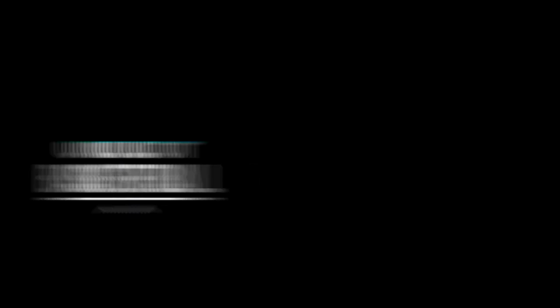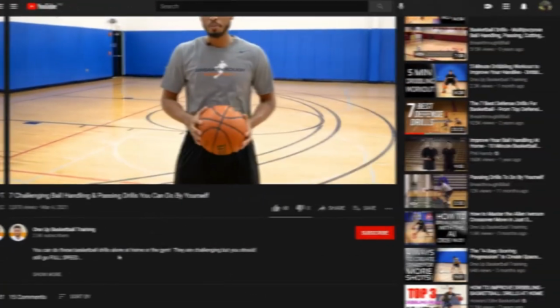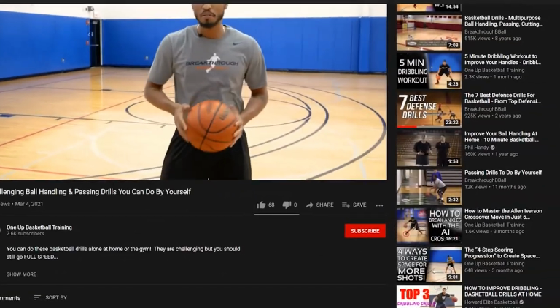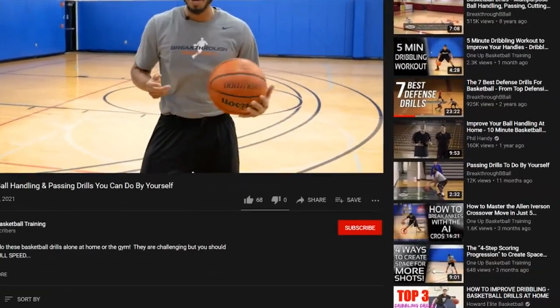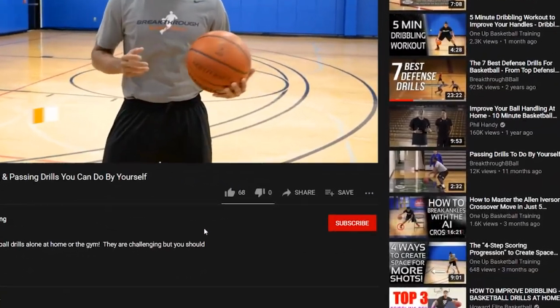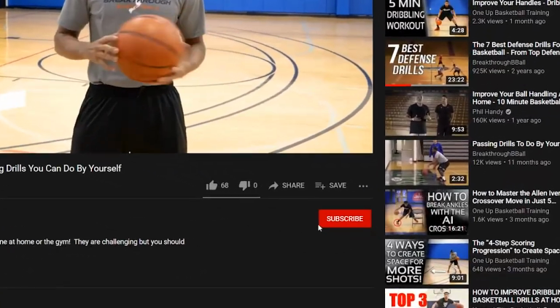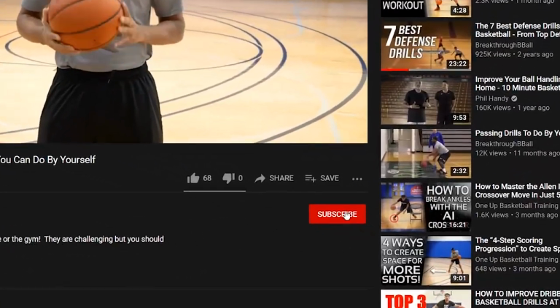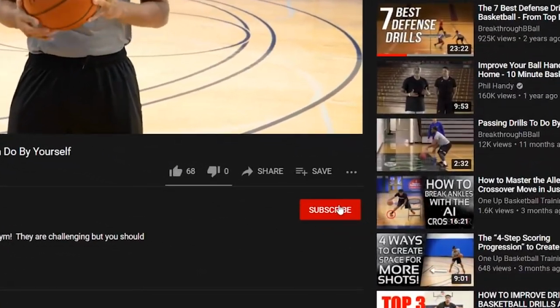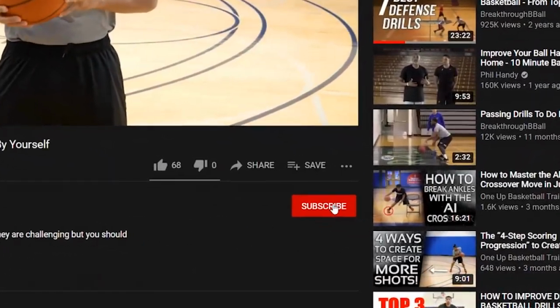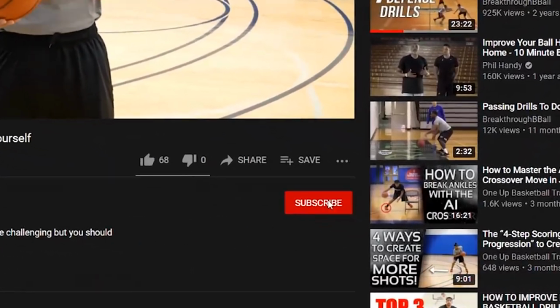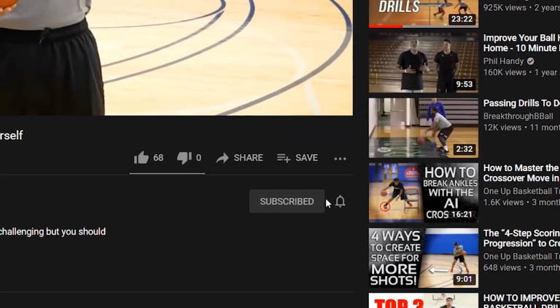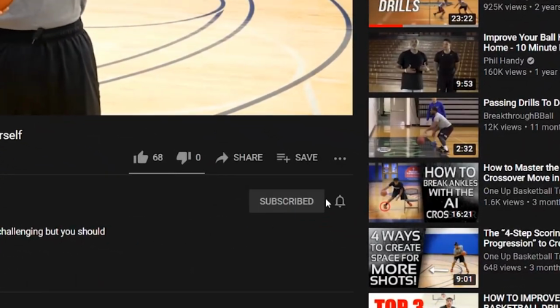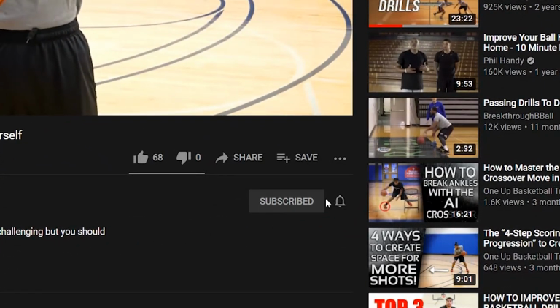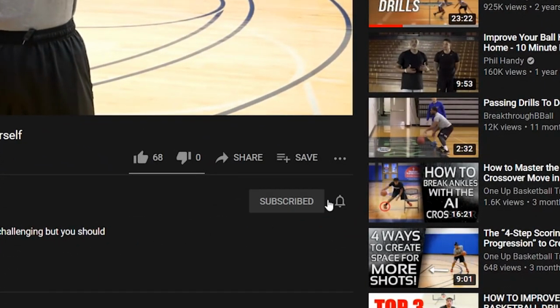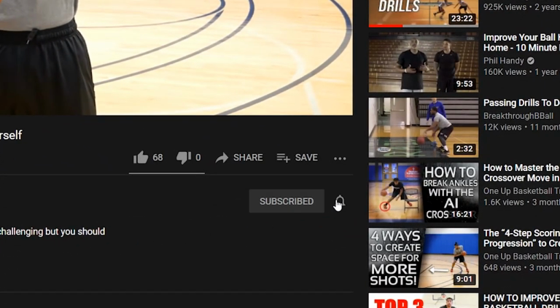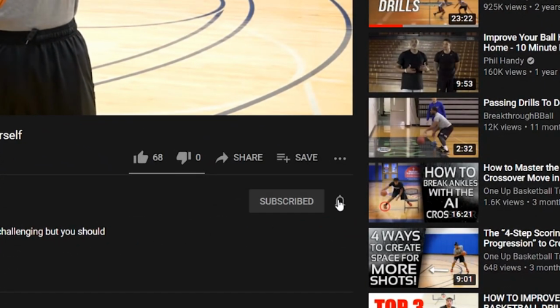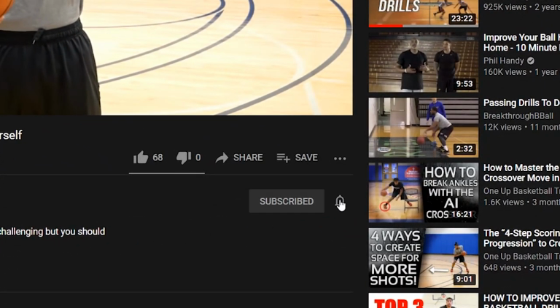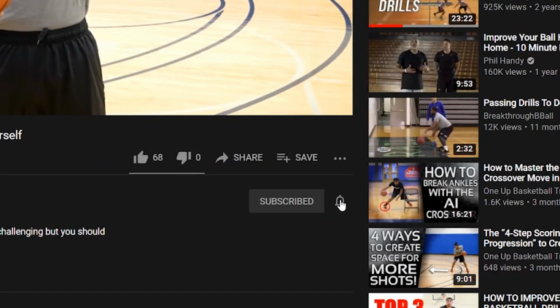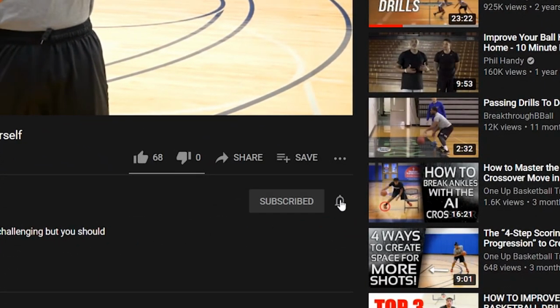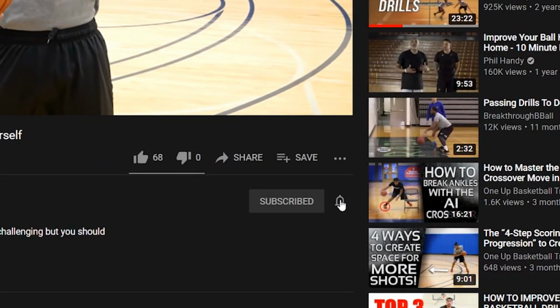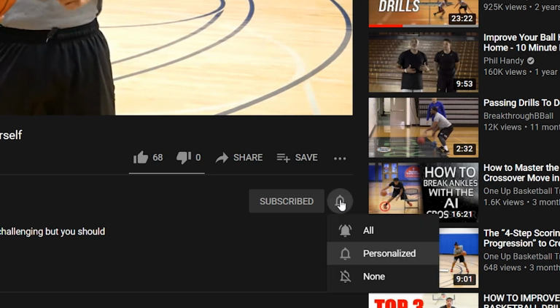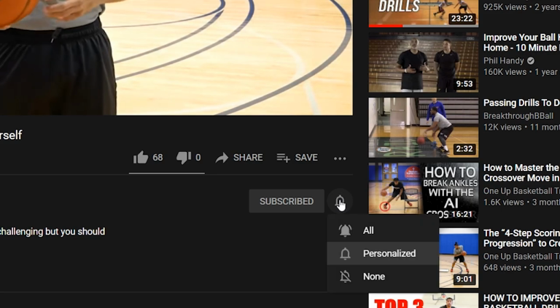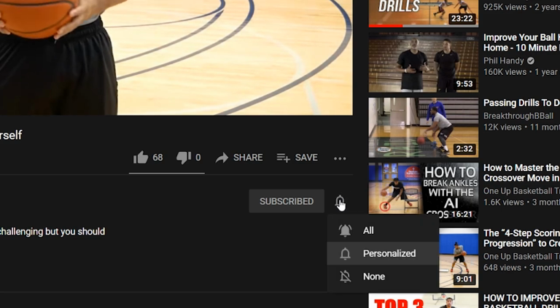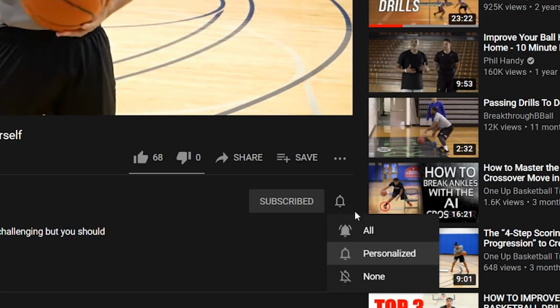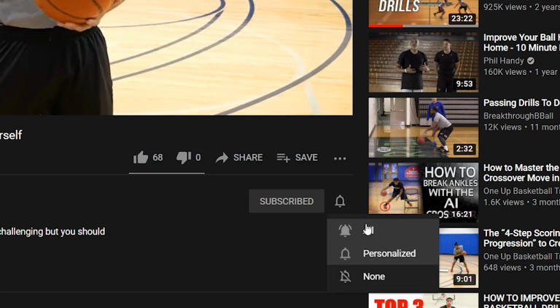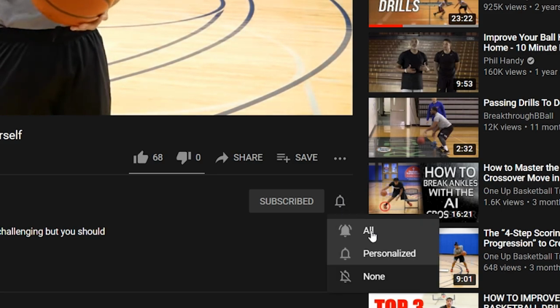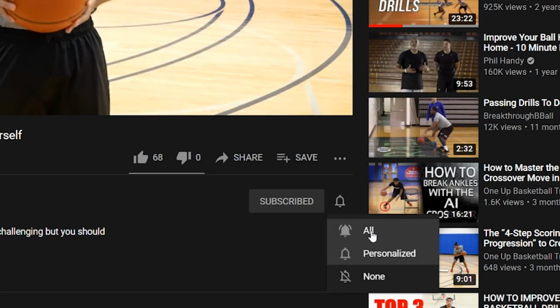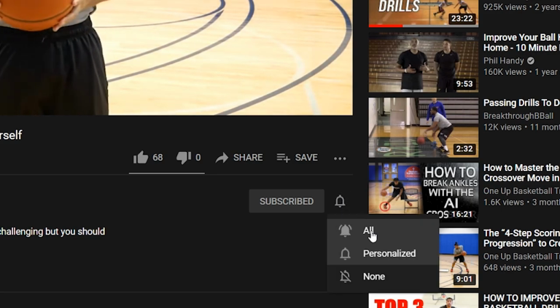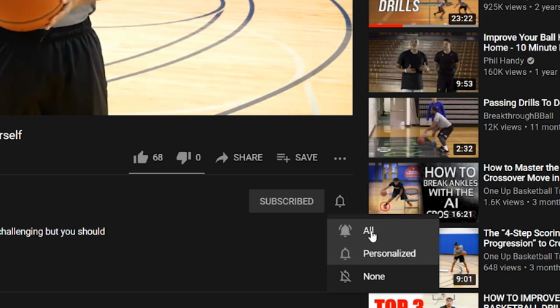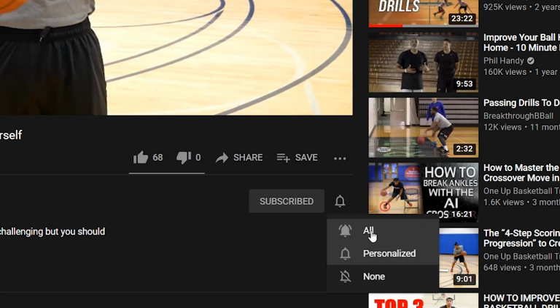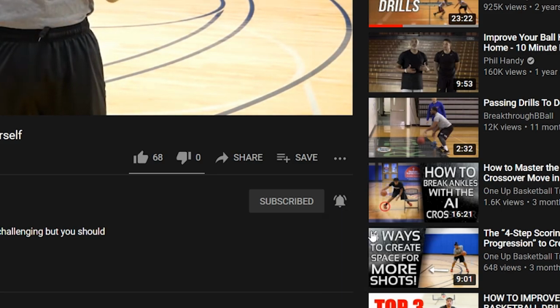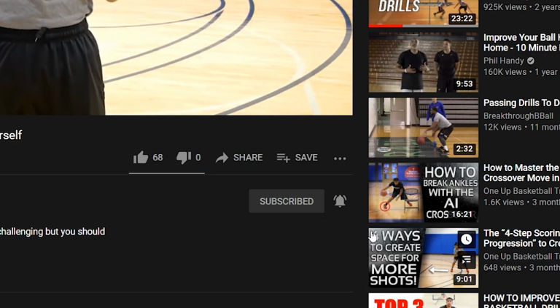Now before we get started, make sure you subscribe to this channel, and if you're on YouTube, click the alert notification right now.